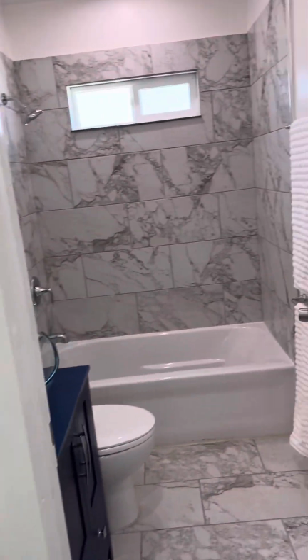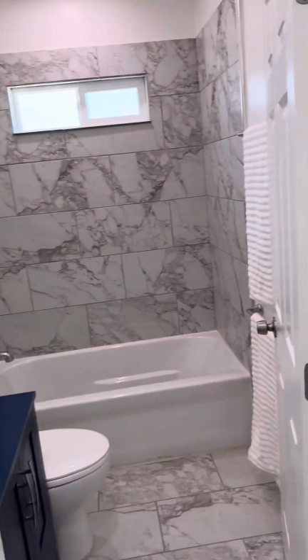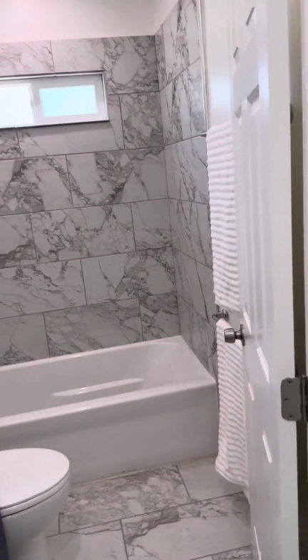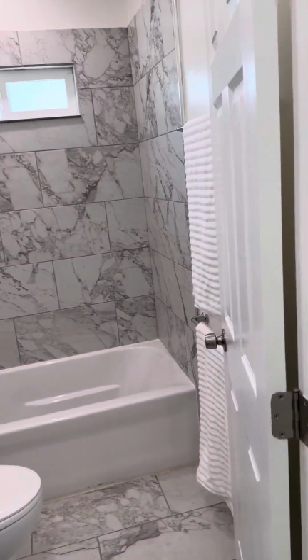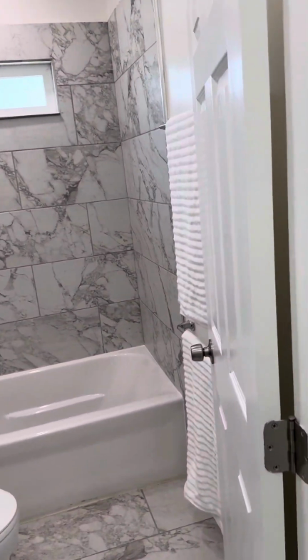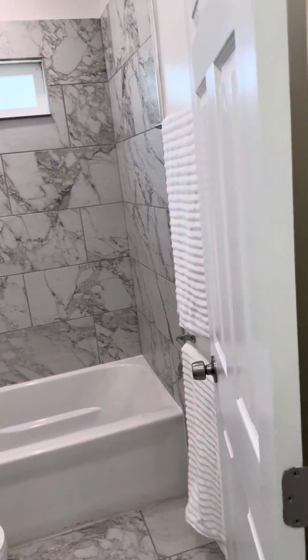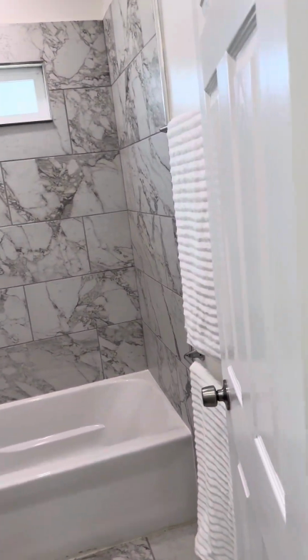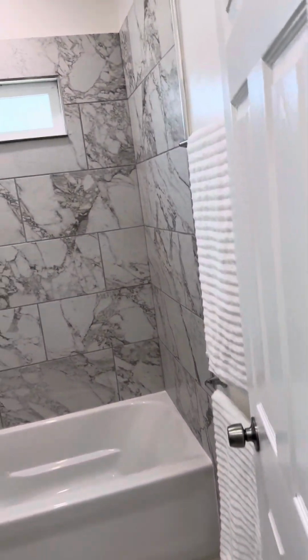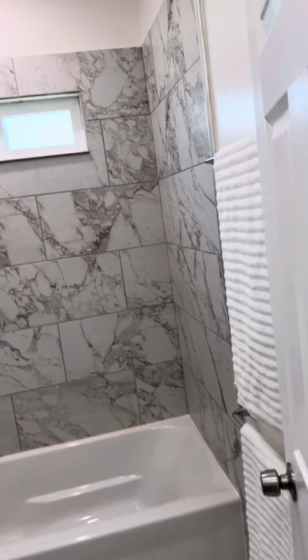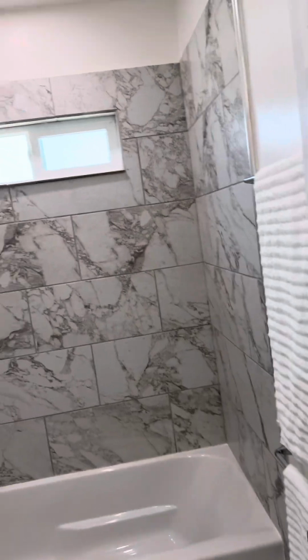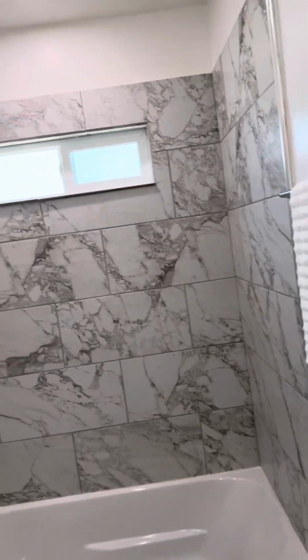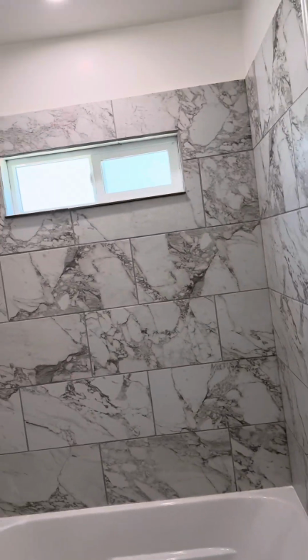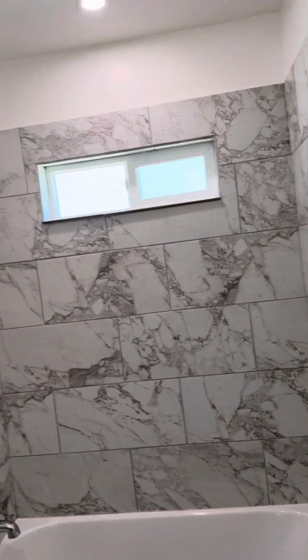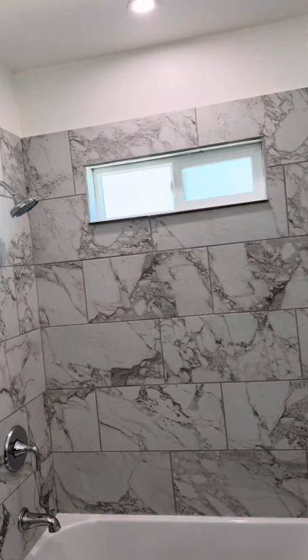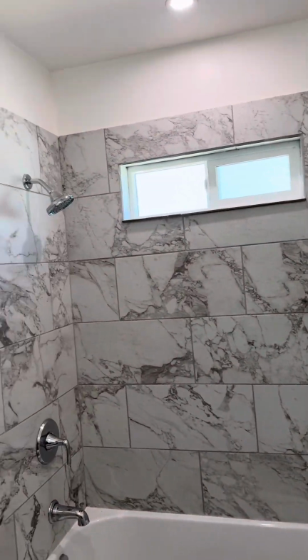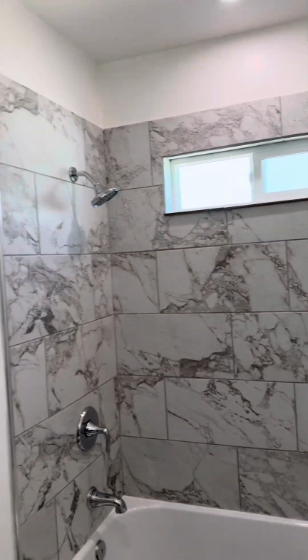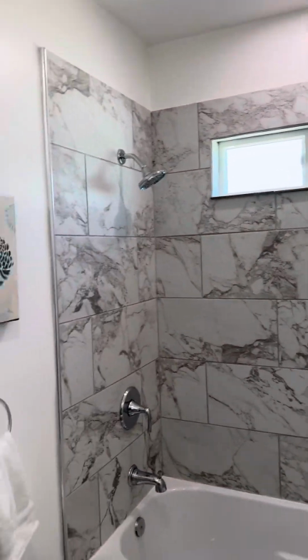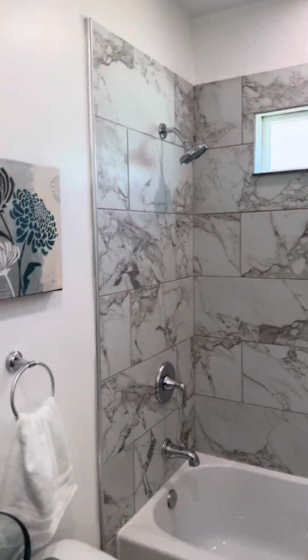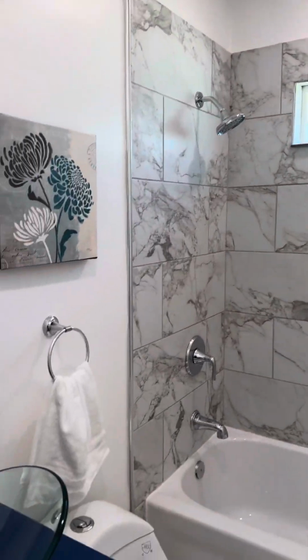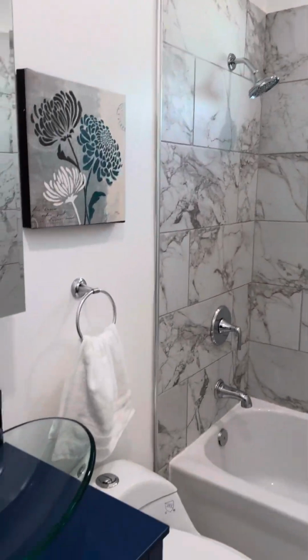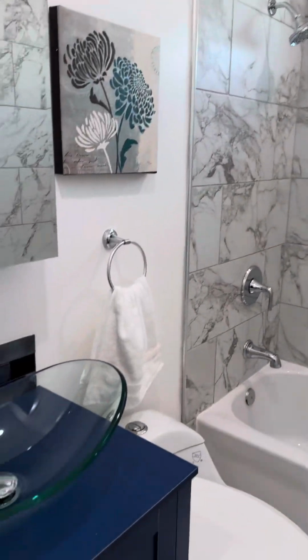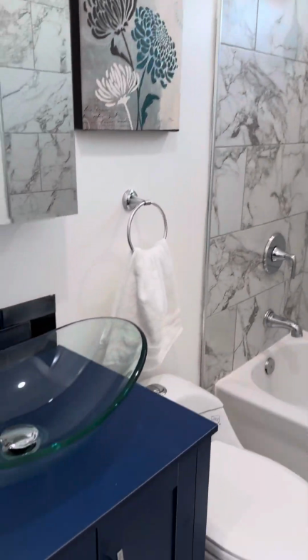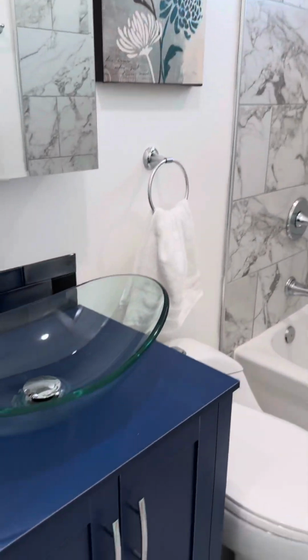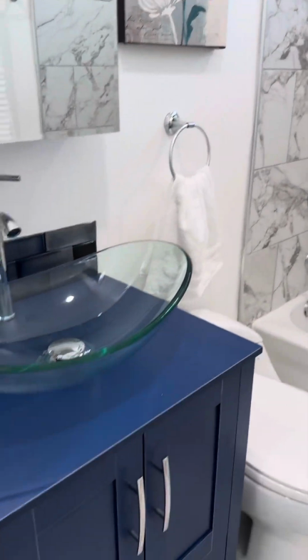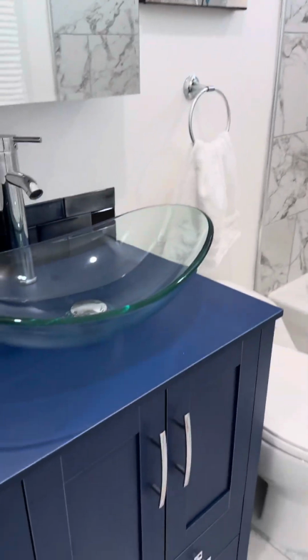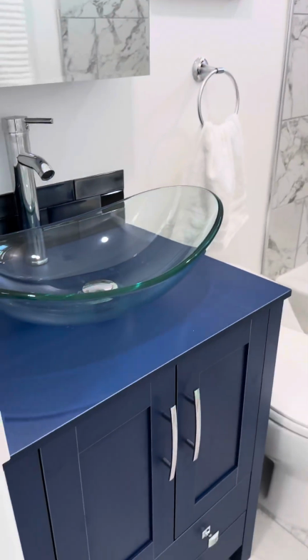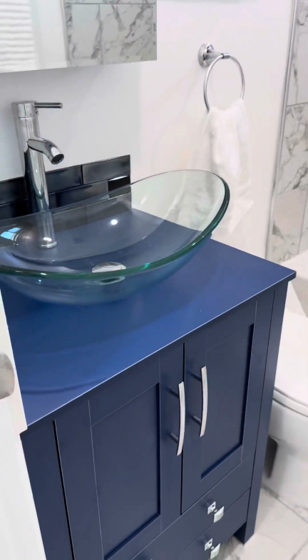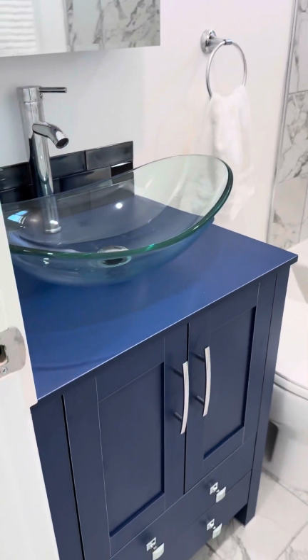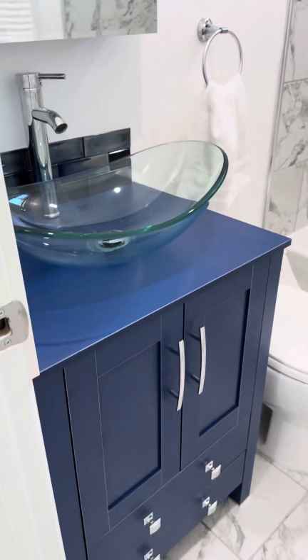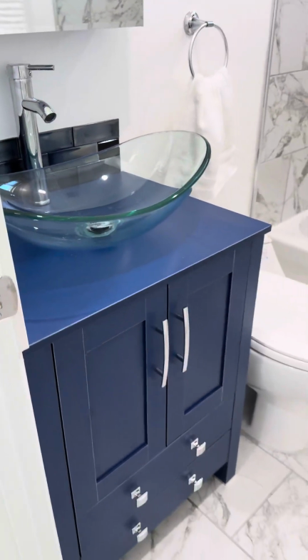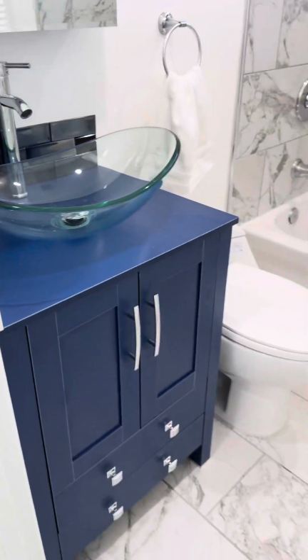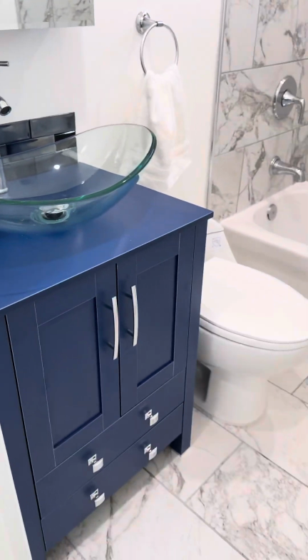Check out this main bathroom — it's got a beautiful tile enclosure and this updated sink.